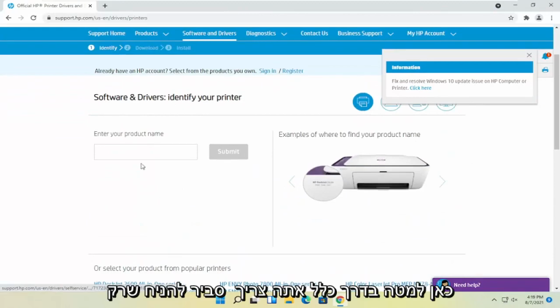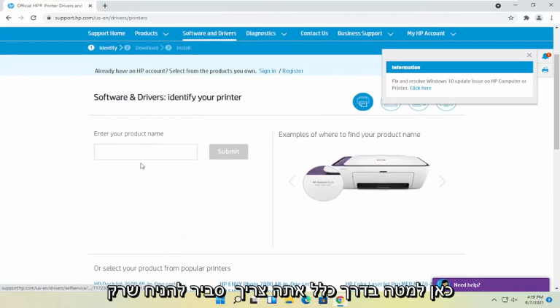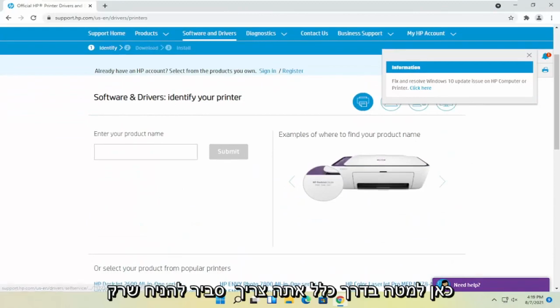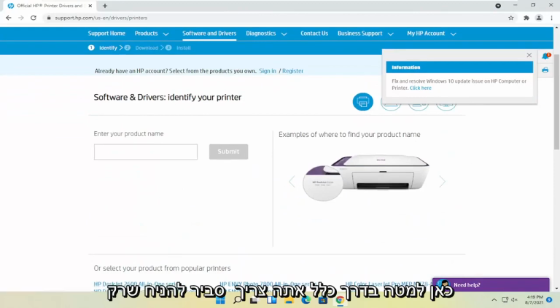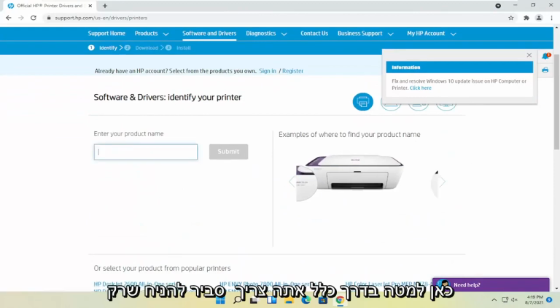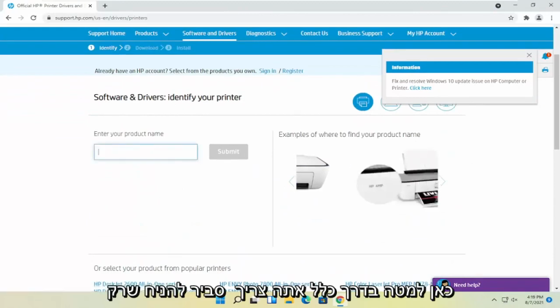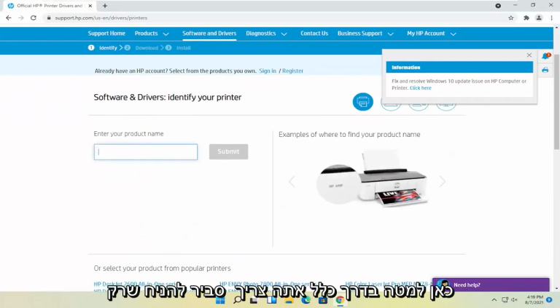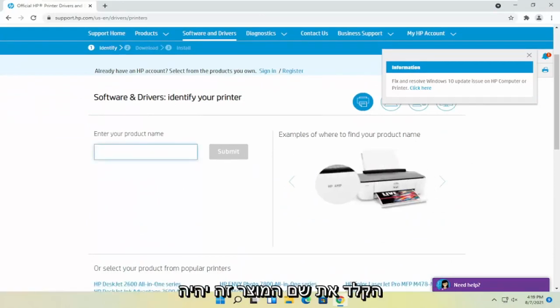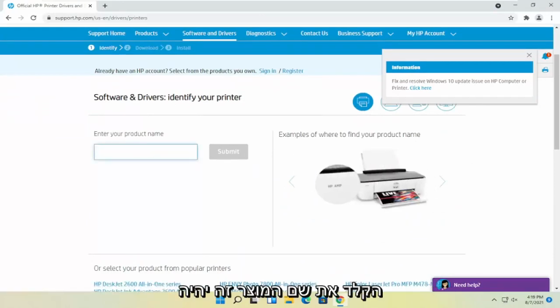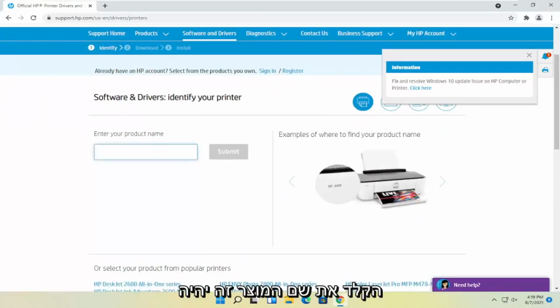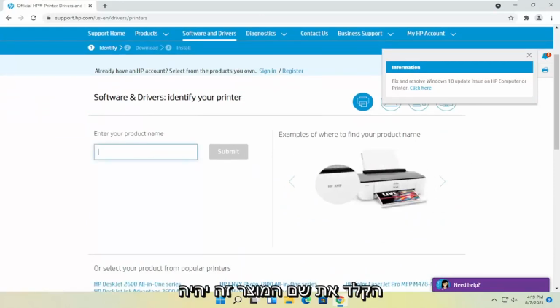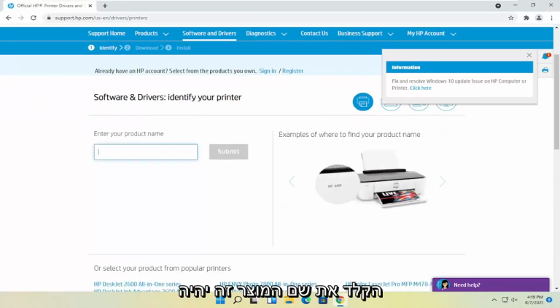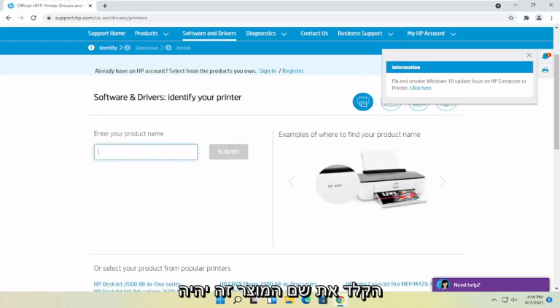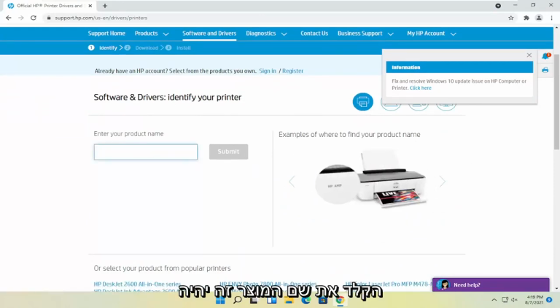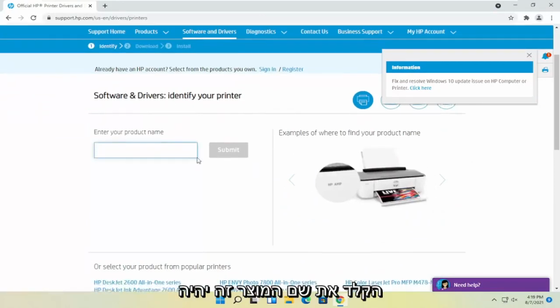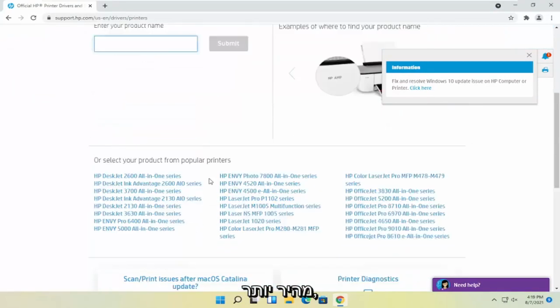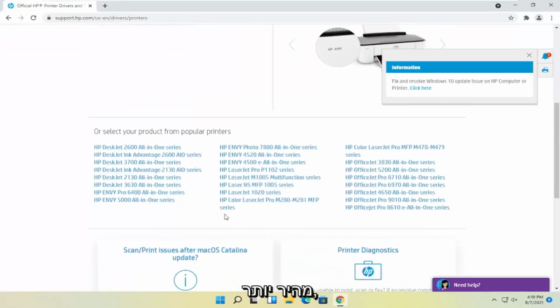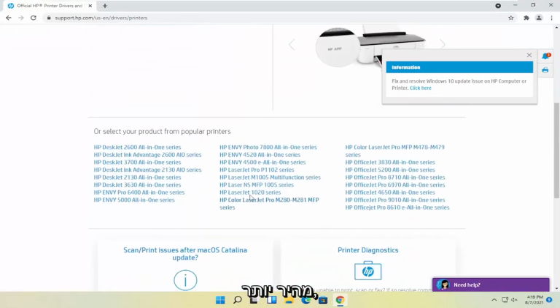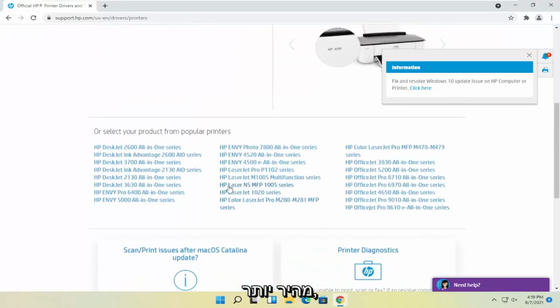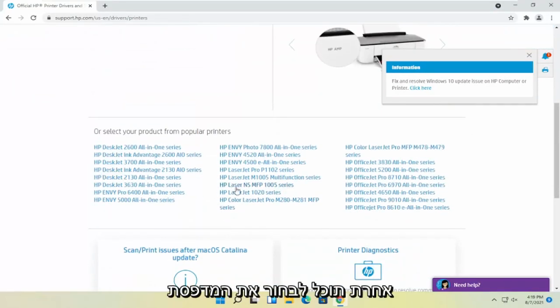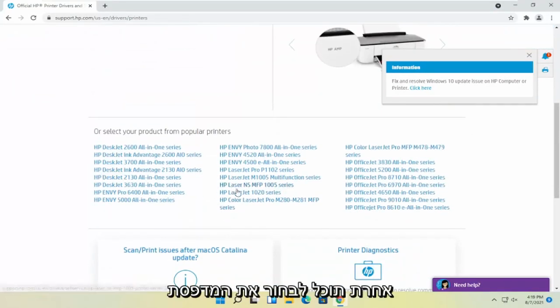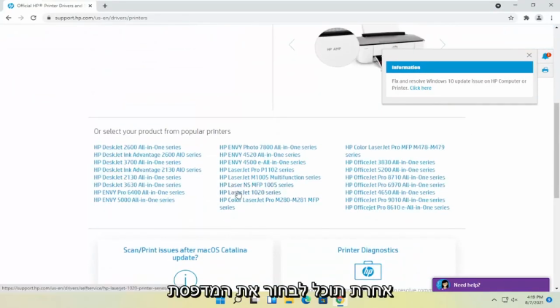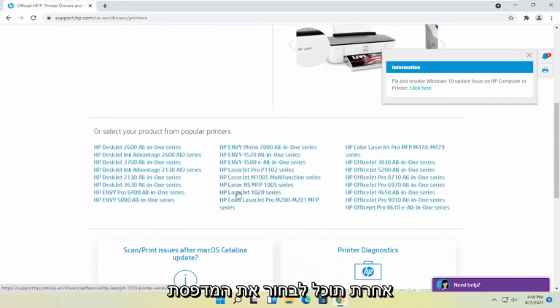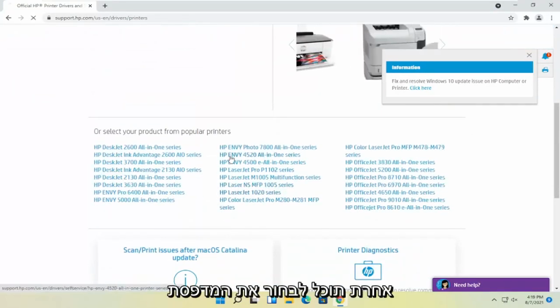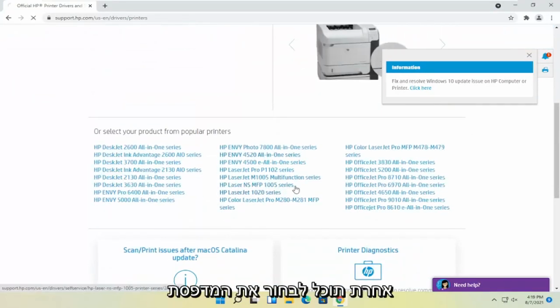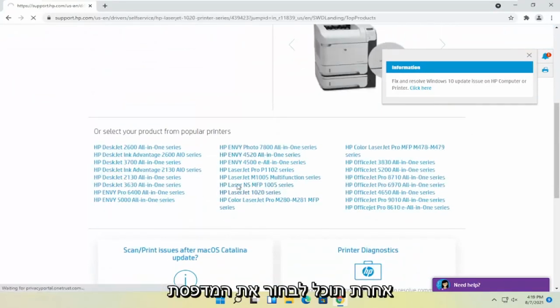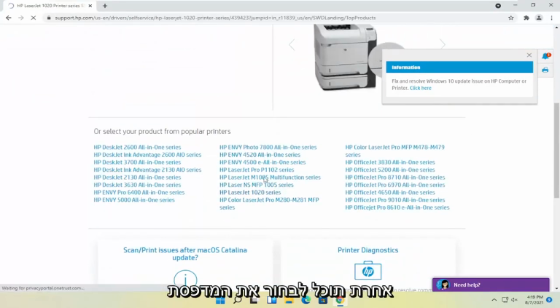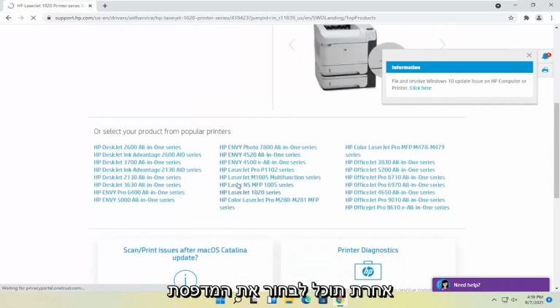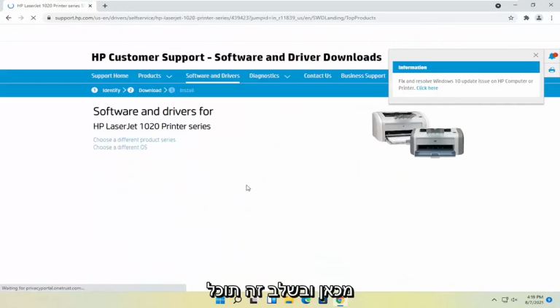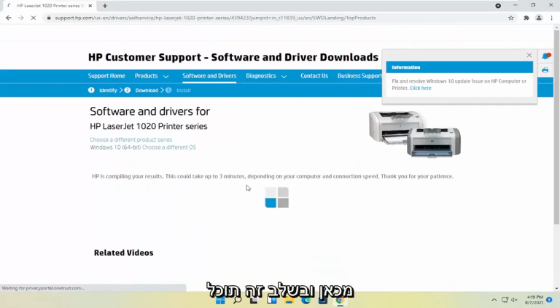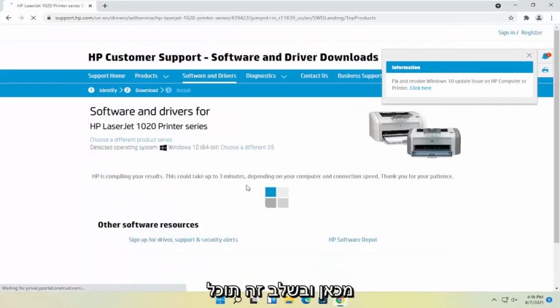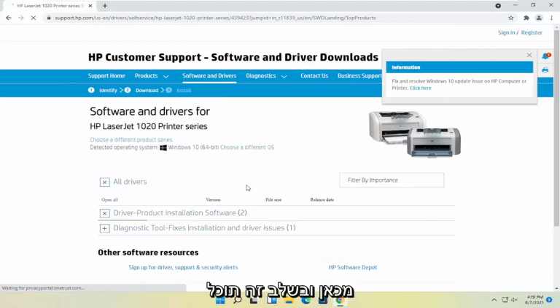Generally, you probably should just type in the product name — it'll be quicker. Otherwise, you can select a printer from down here.